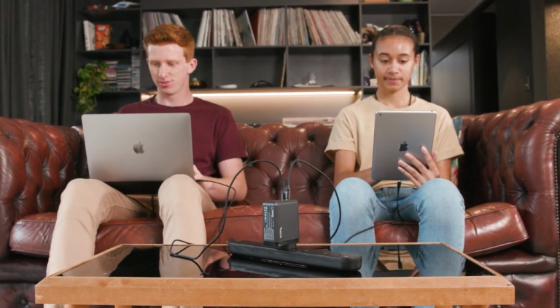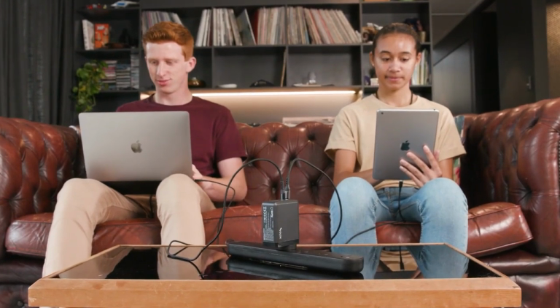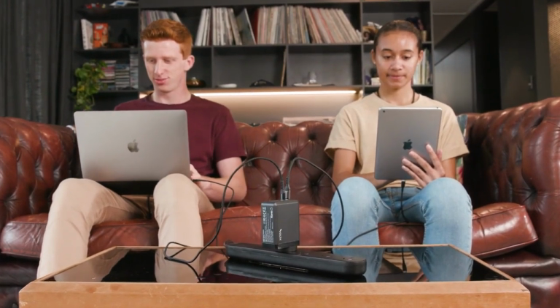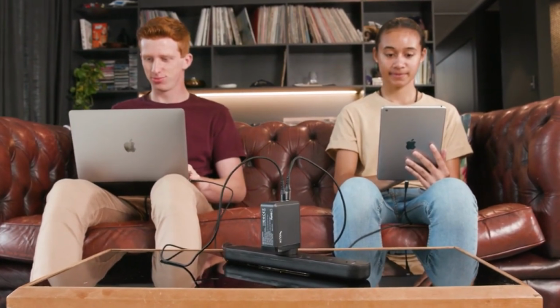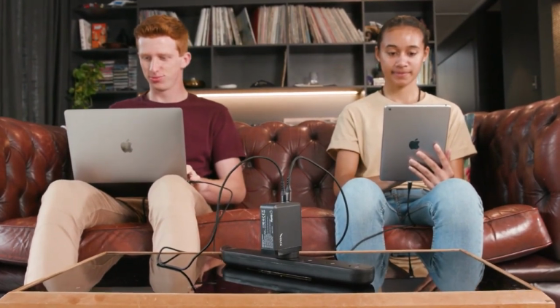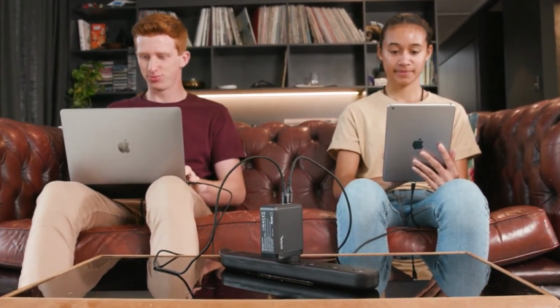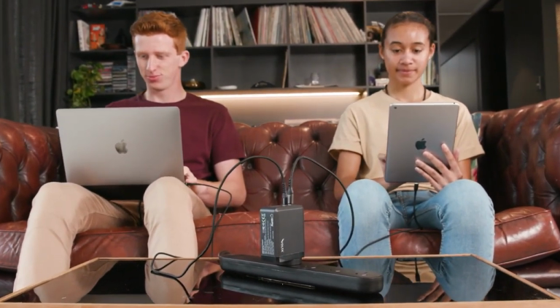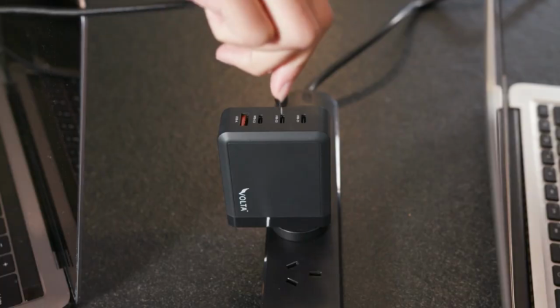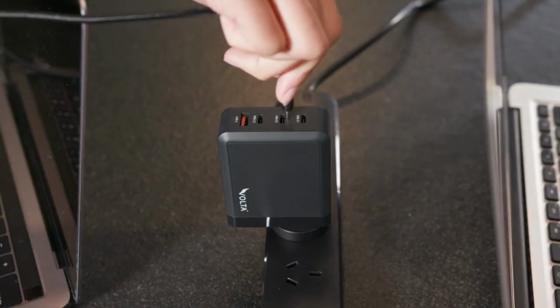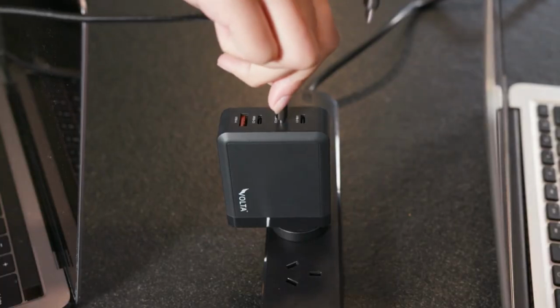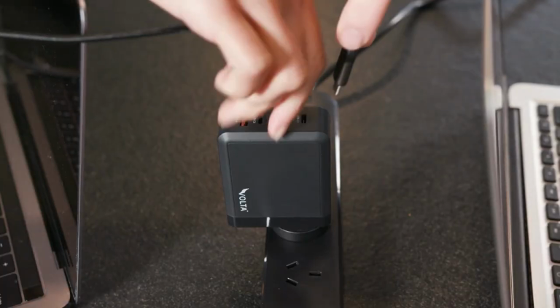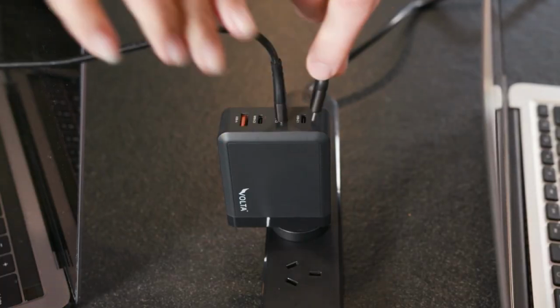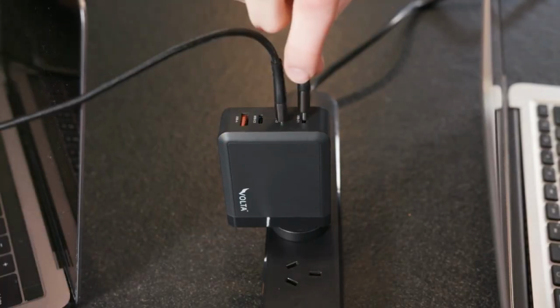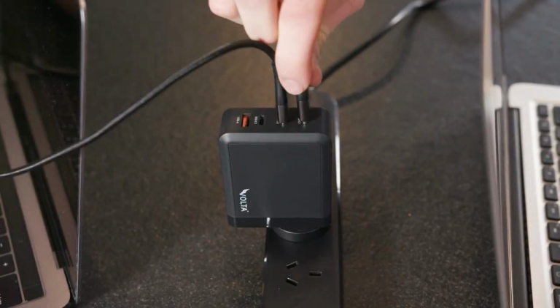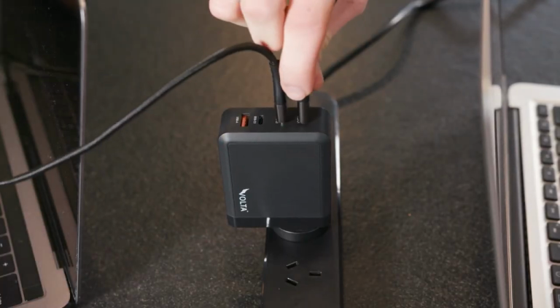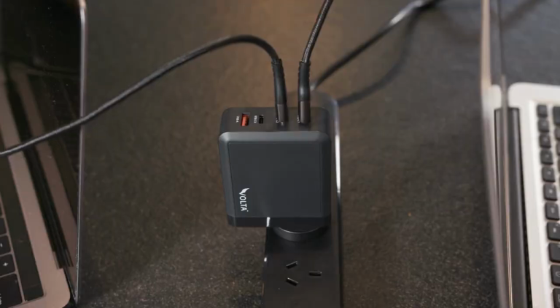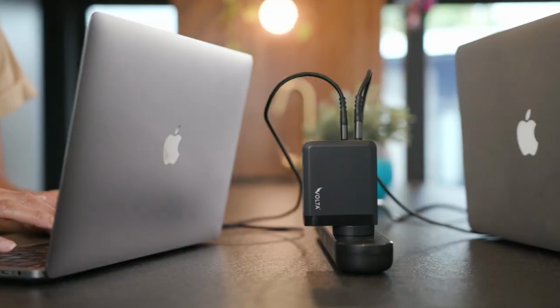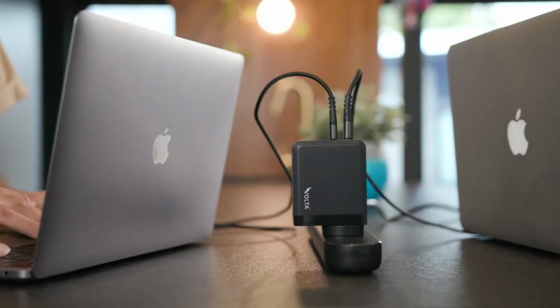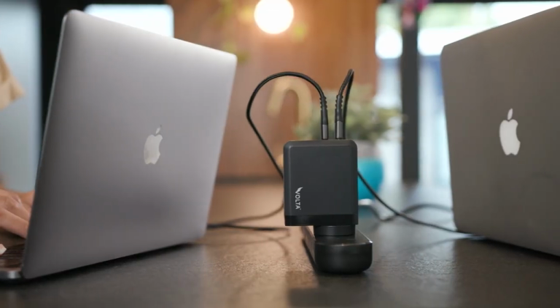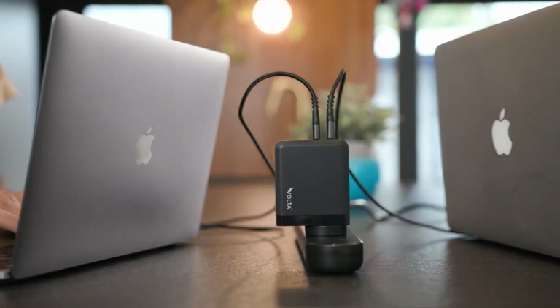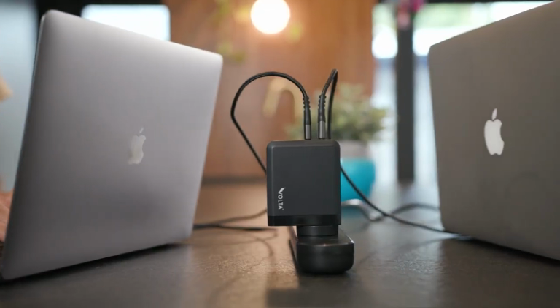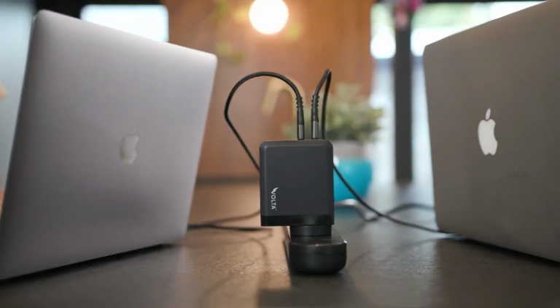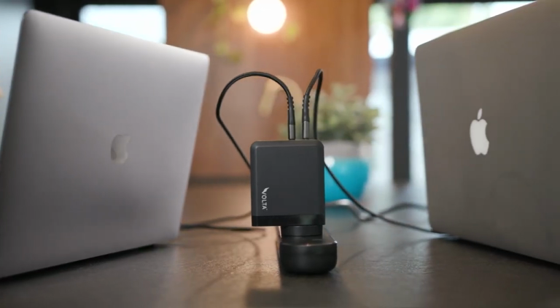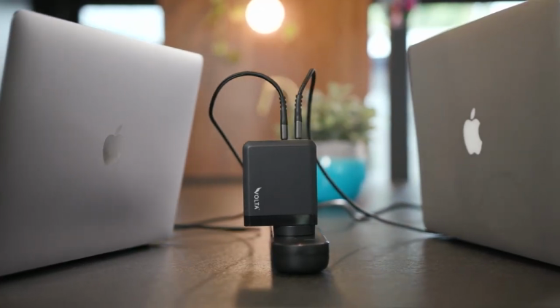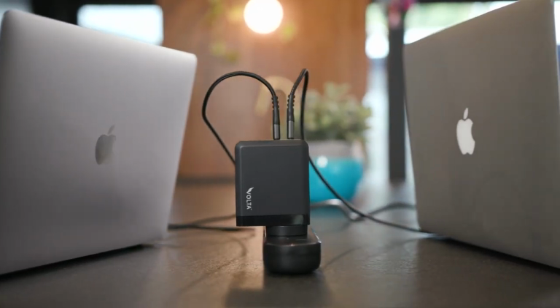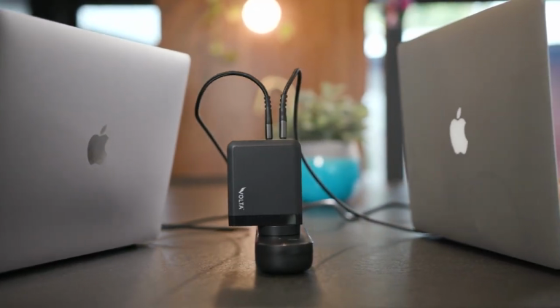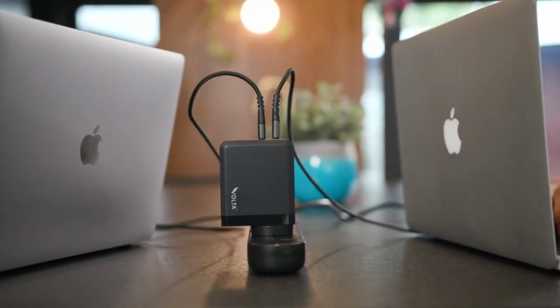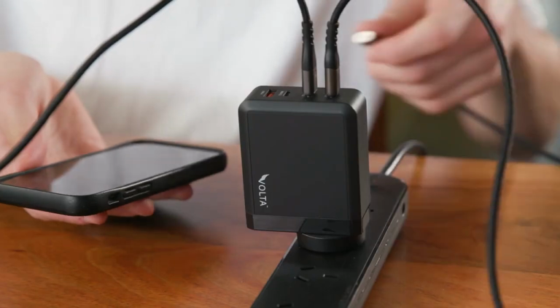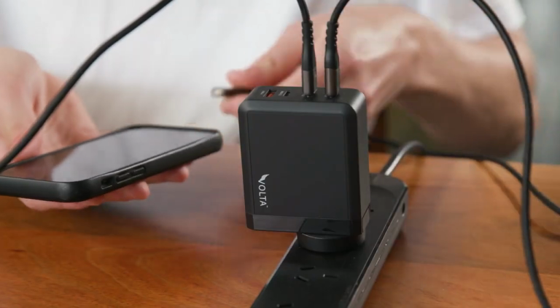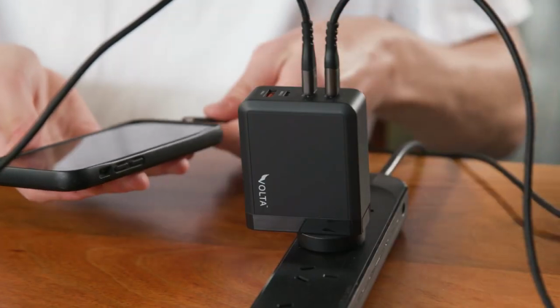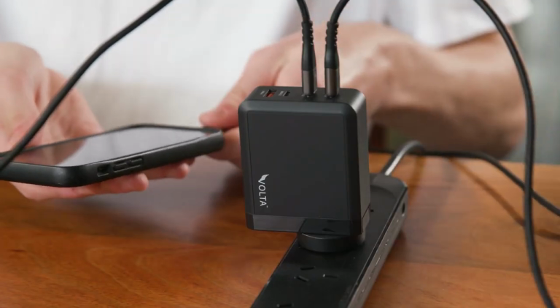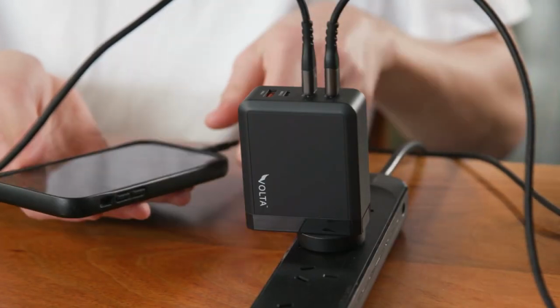Introducing the all-new Volta Wolf GAN Charger. Charge faster, effortlessly, with the most advanced charging technology.